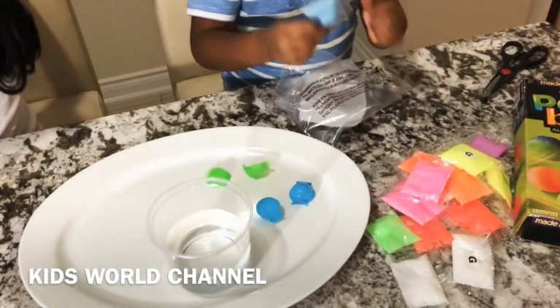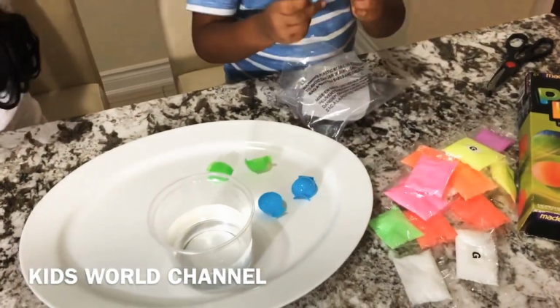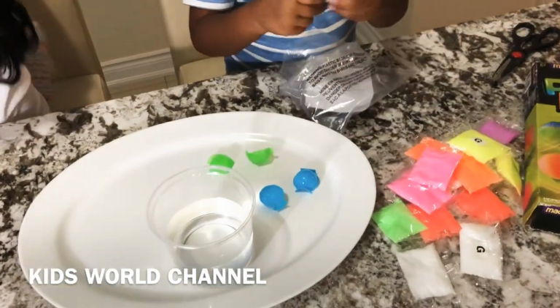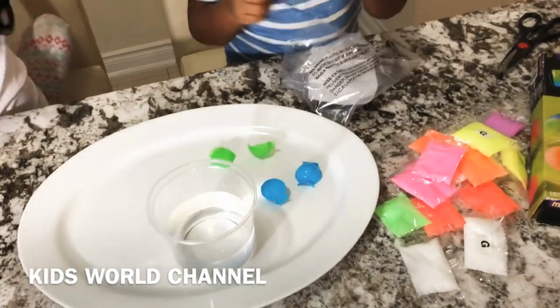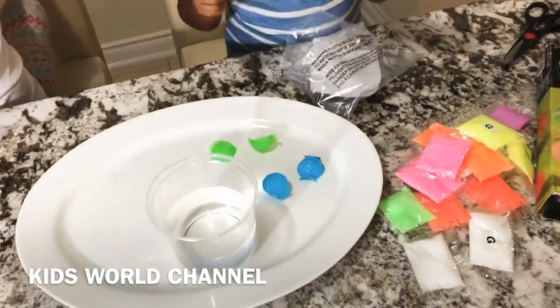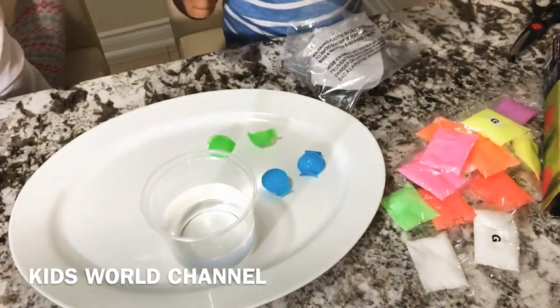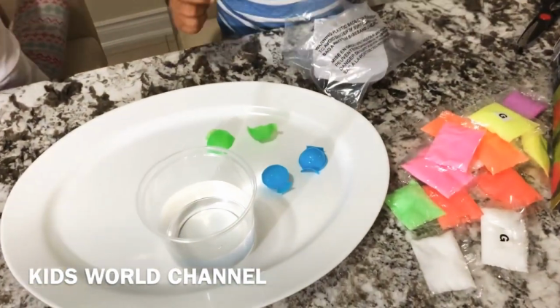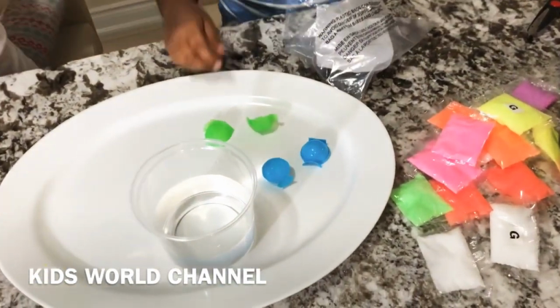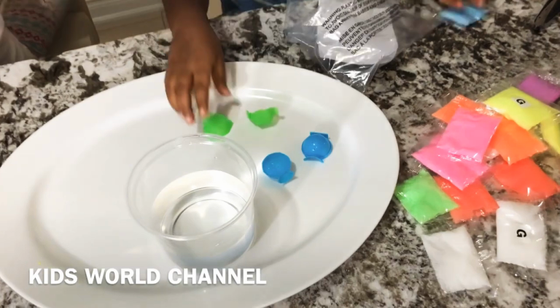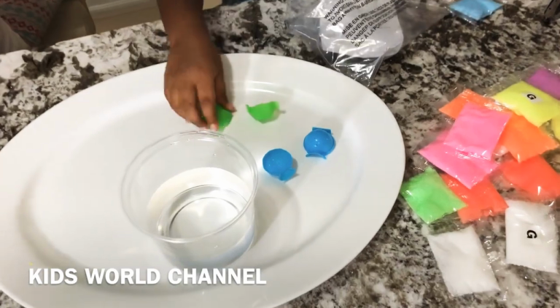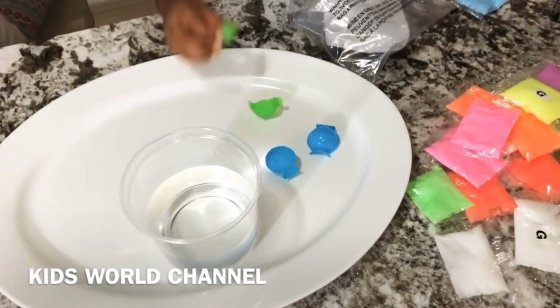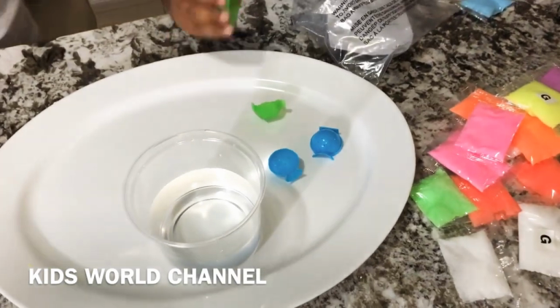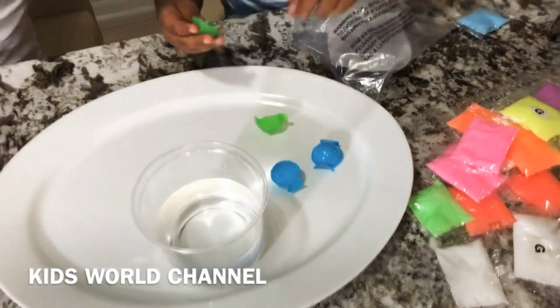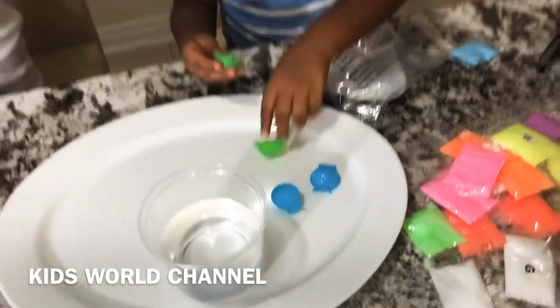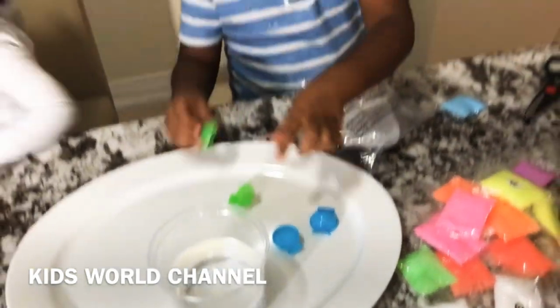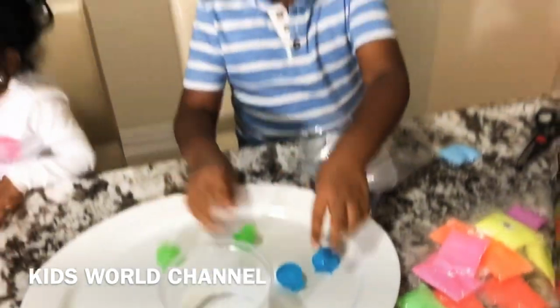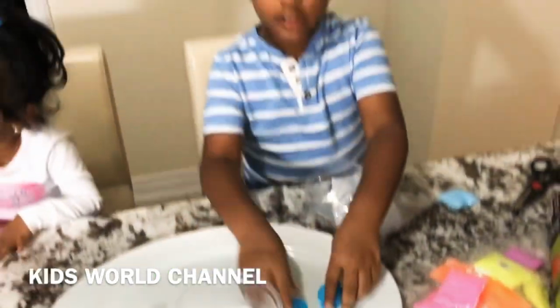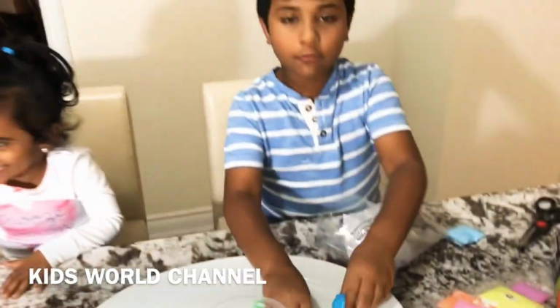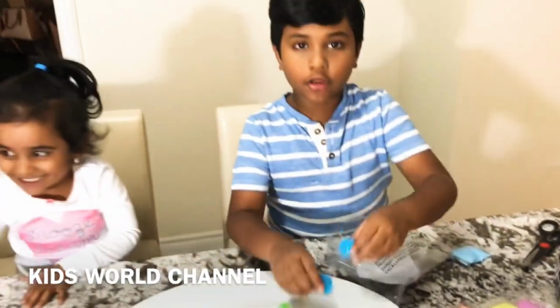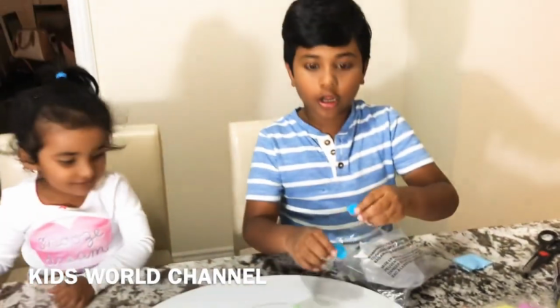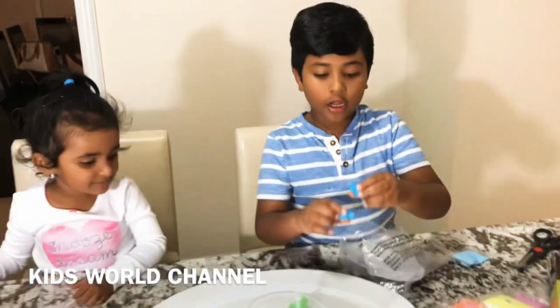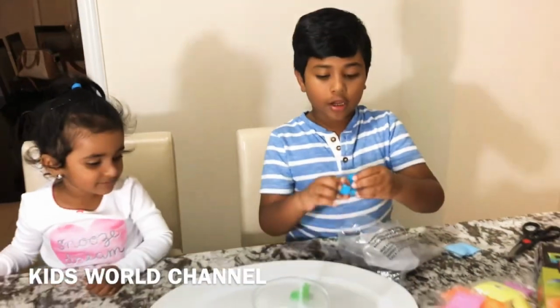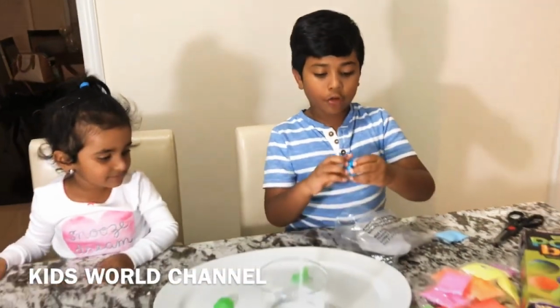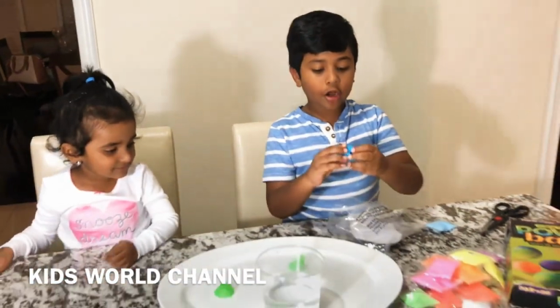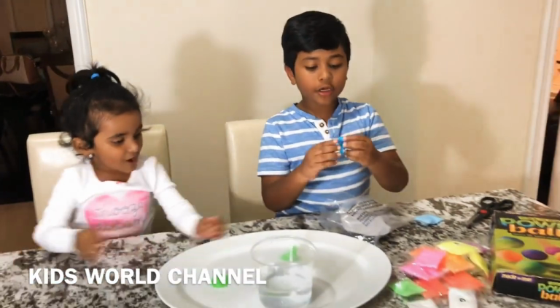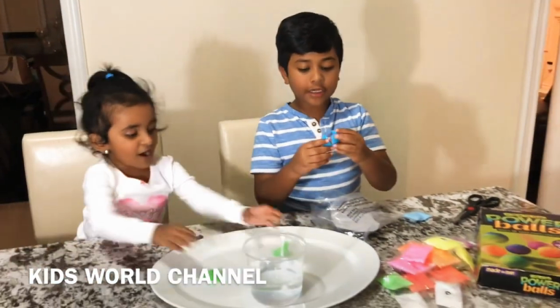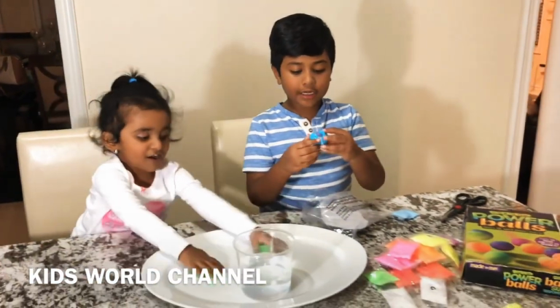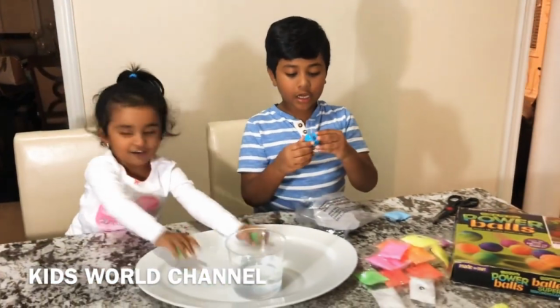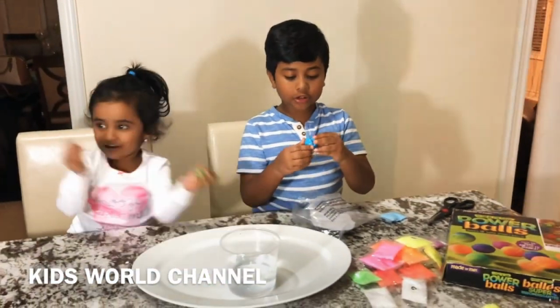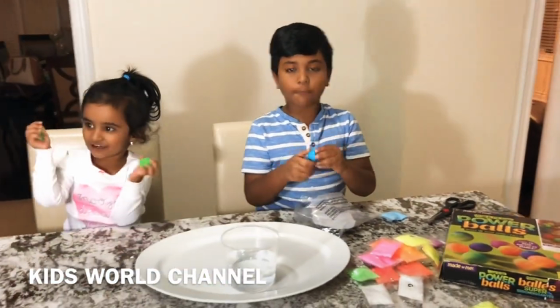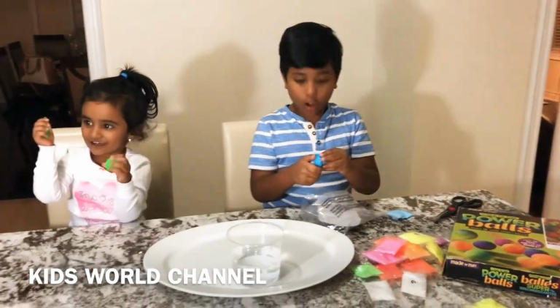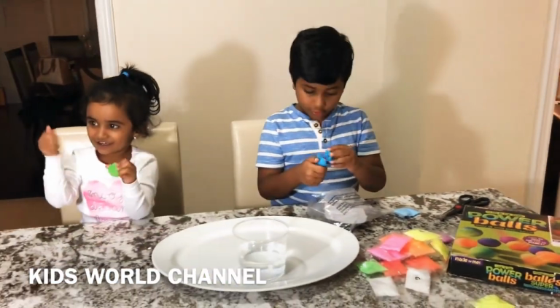I think we're going to need one packet. We are going to need some water.